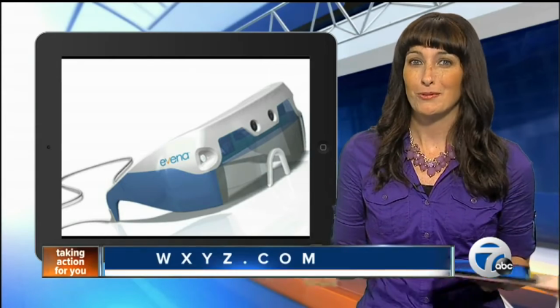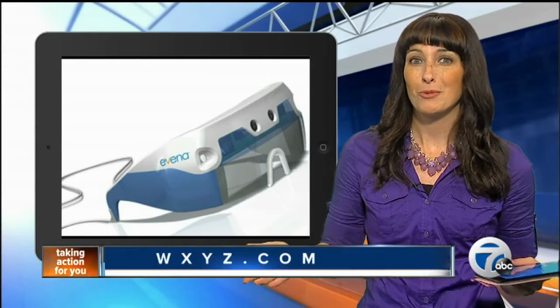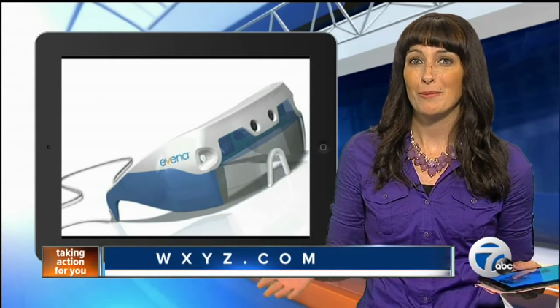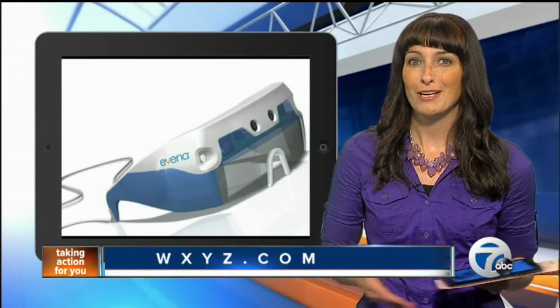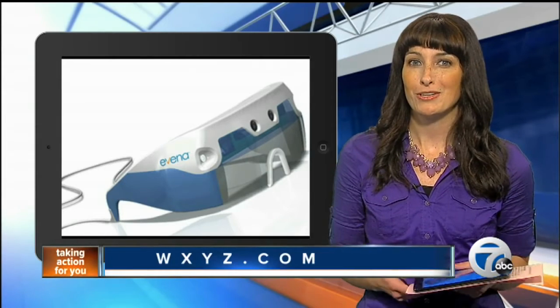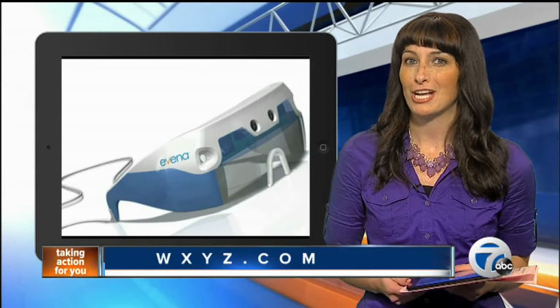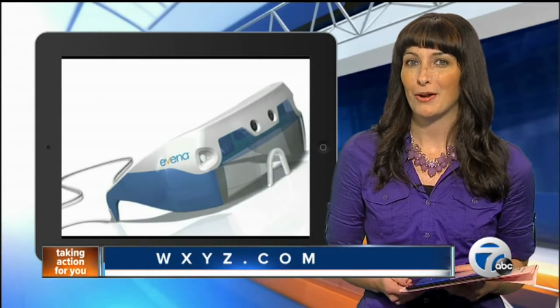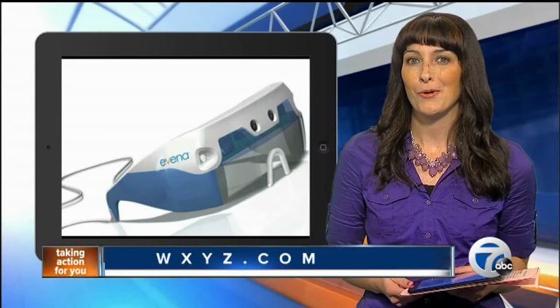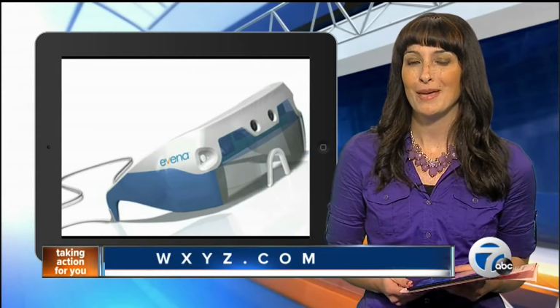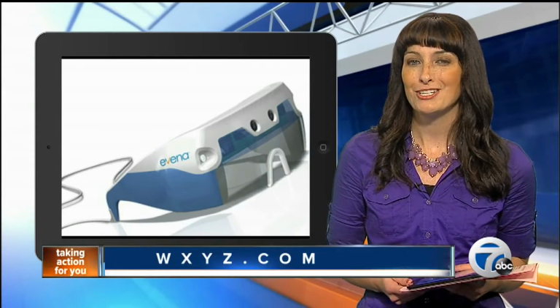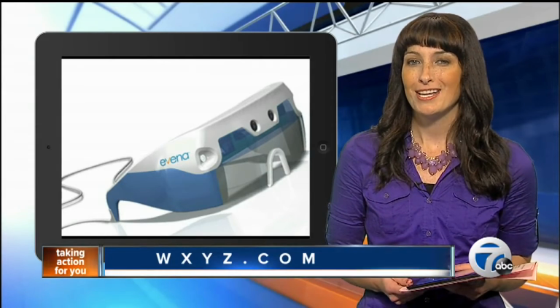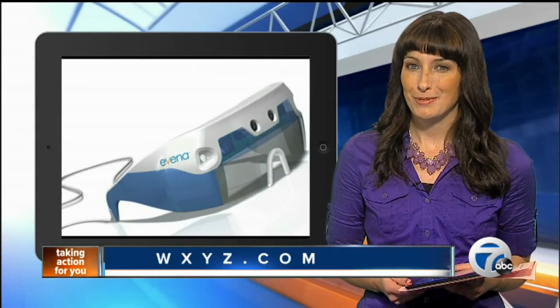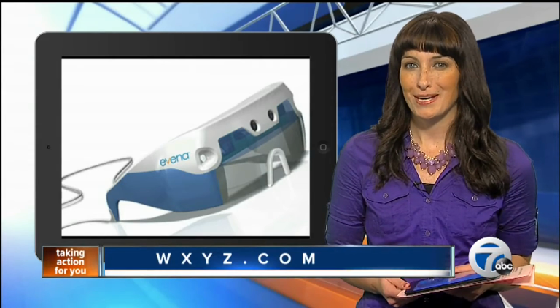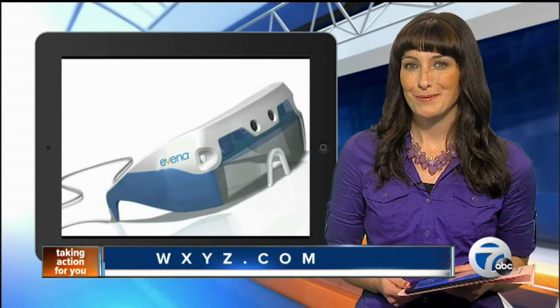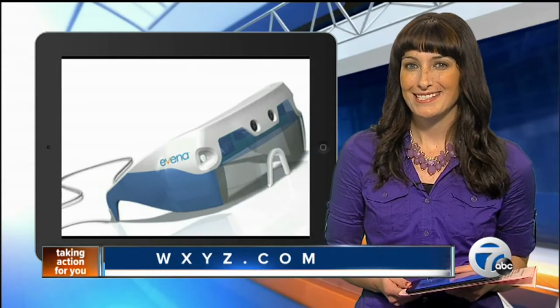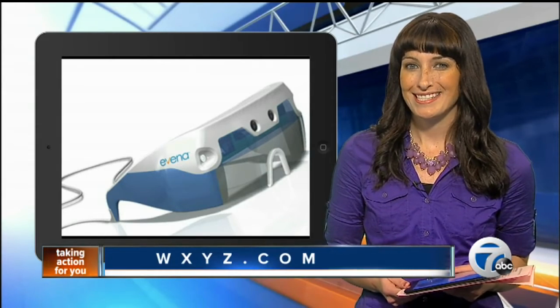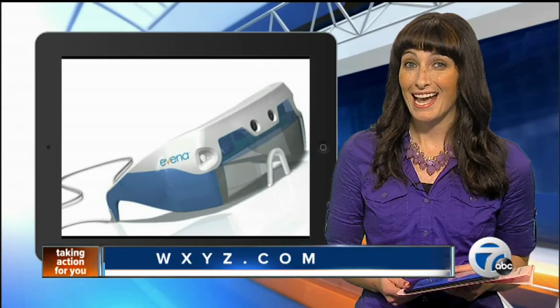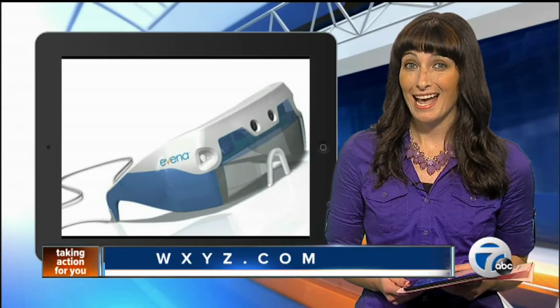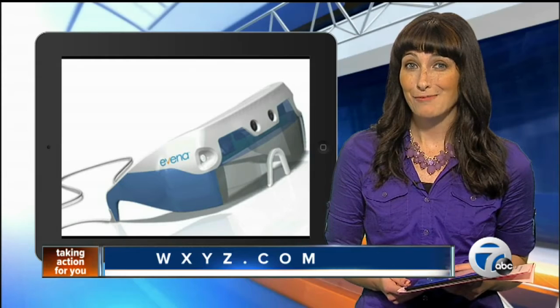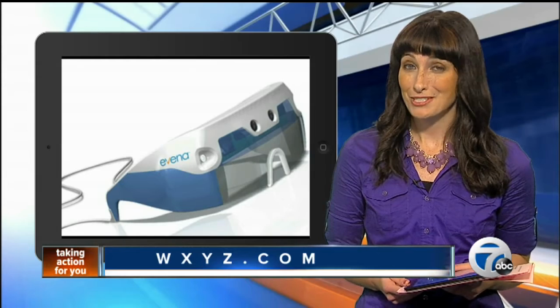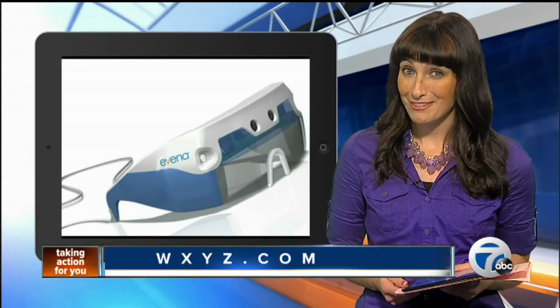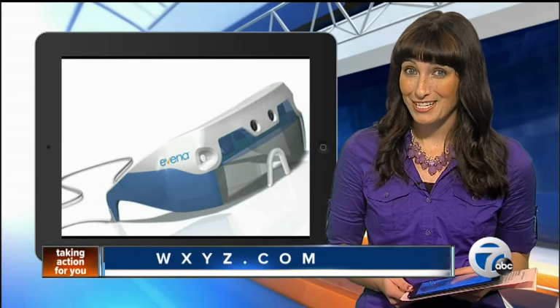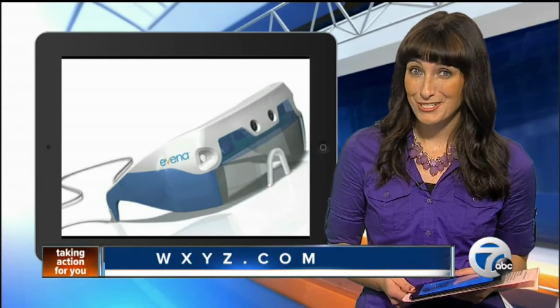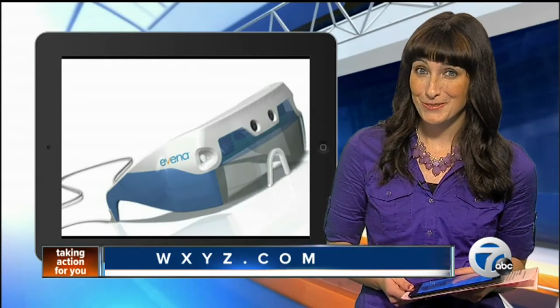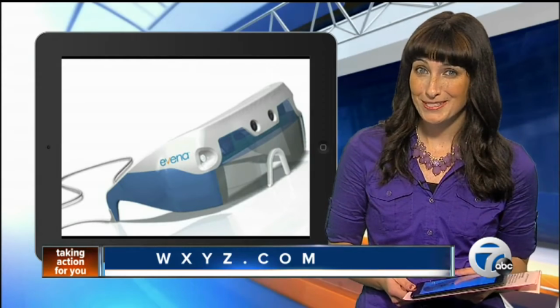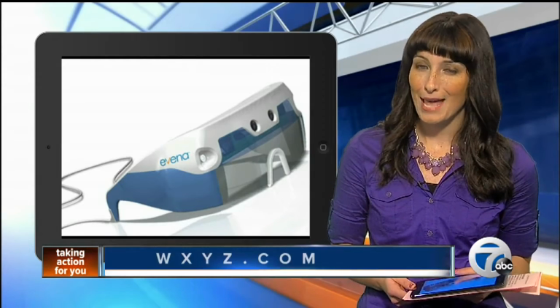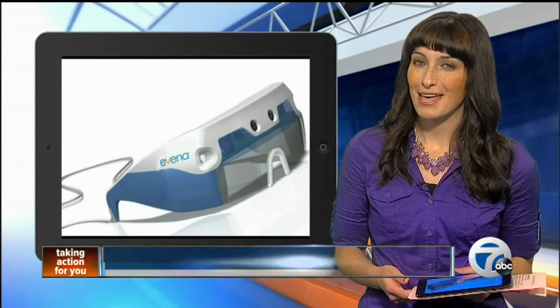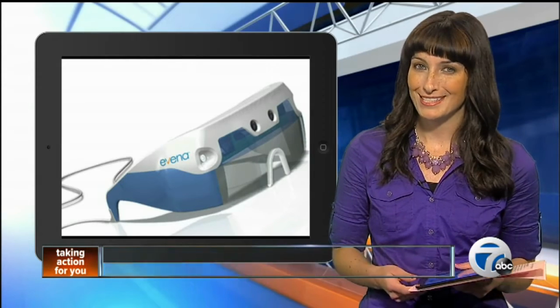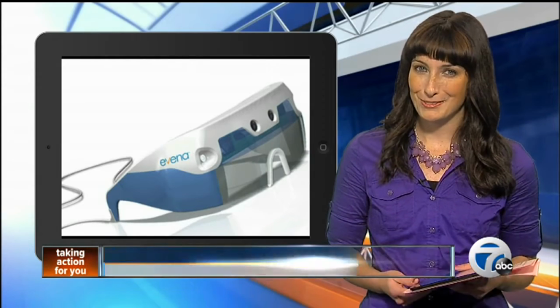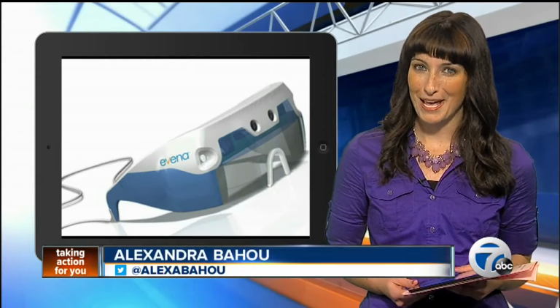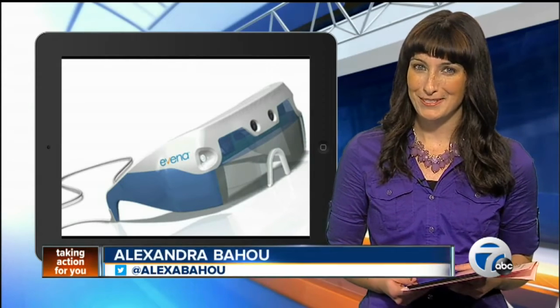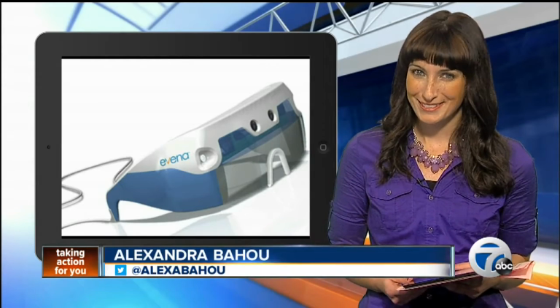If you want to read more about it, you can check out our homepage, WXYZ.com. For 7 Action News, I'm Alexandra Bahu.